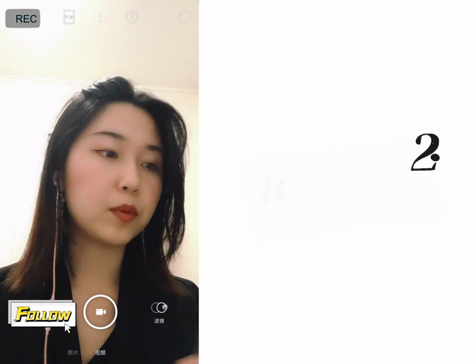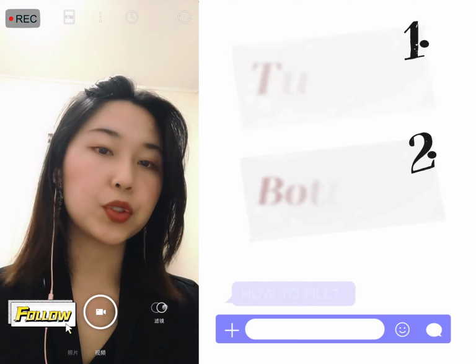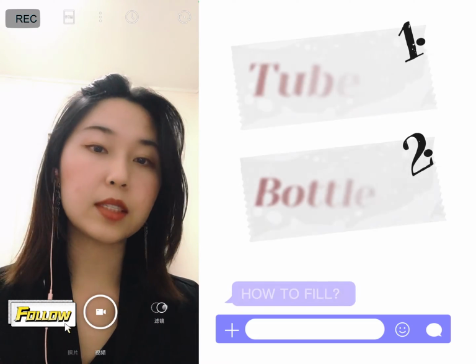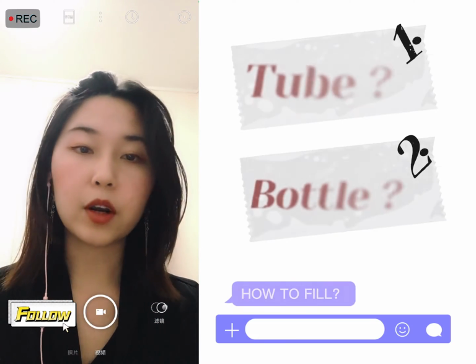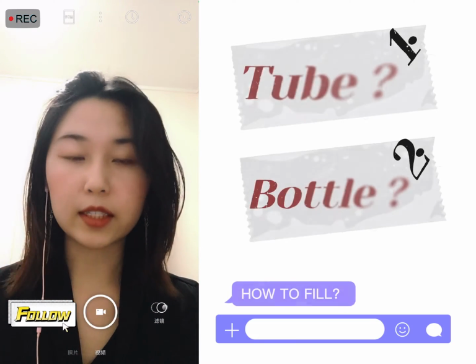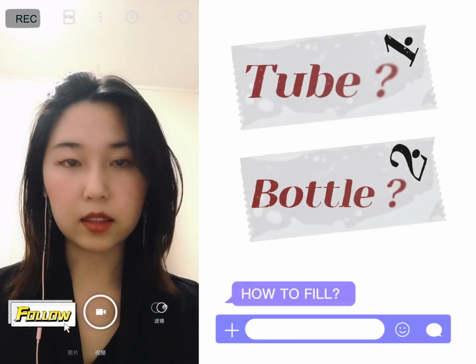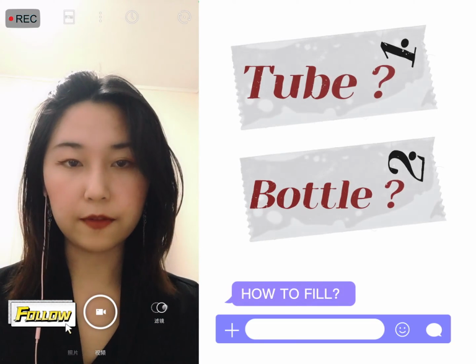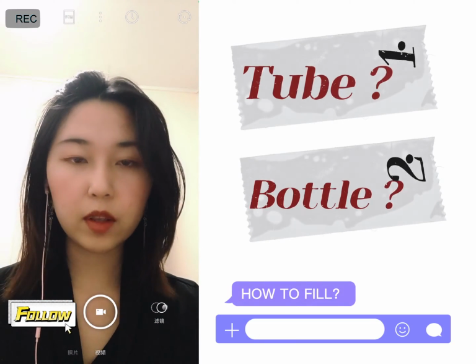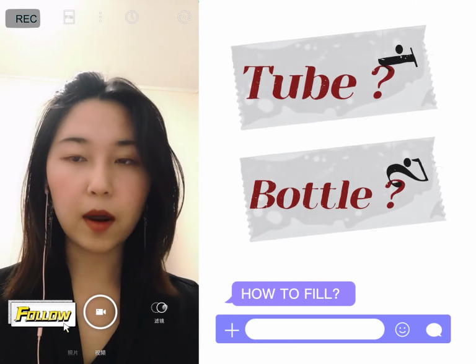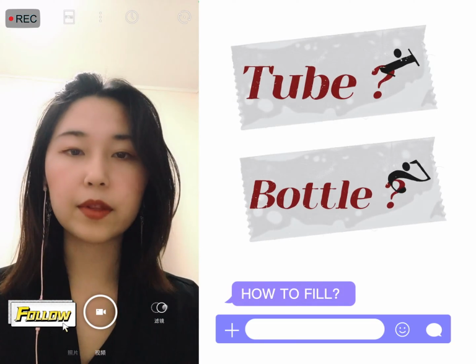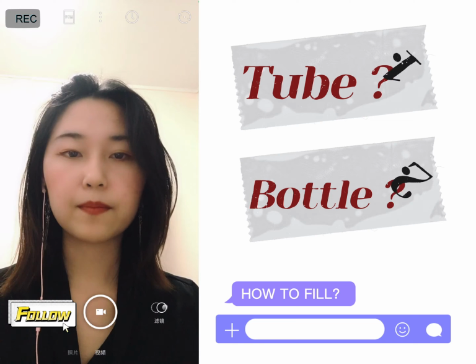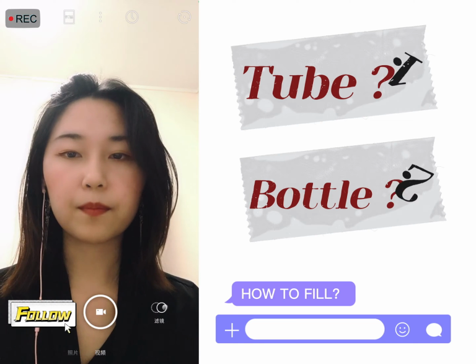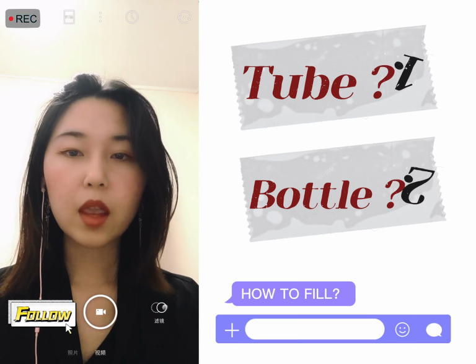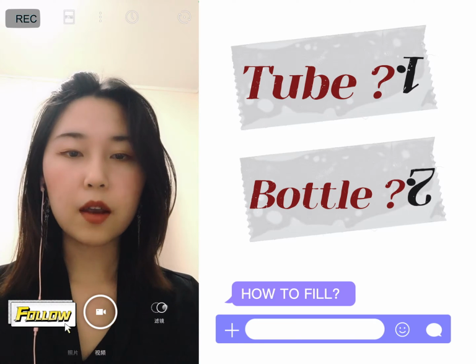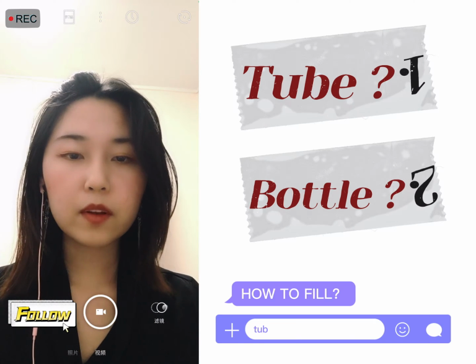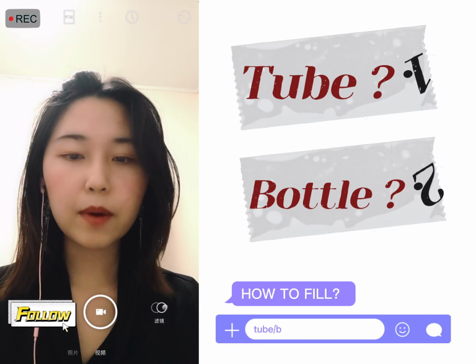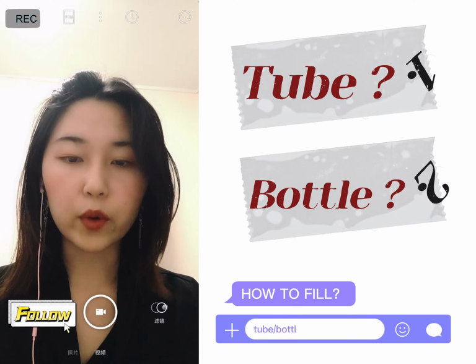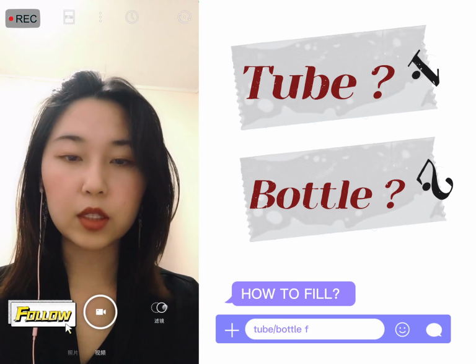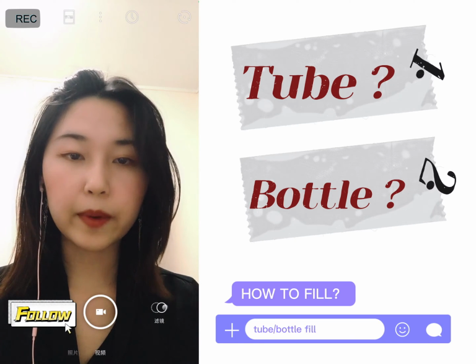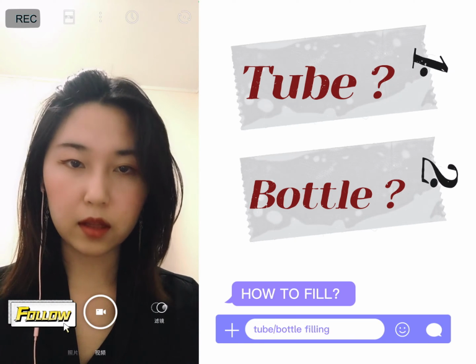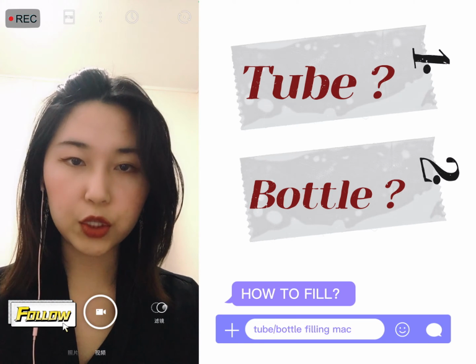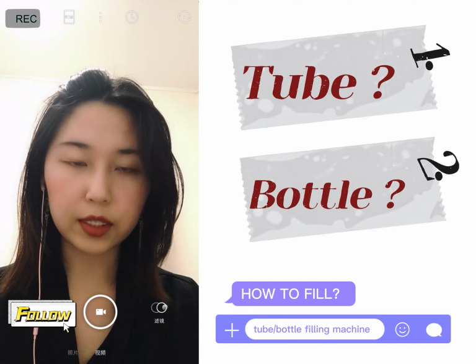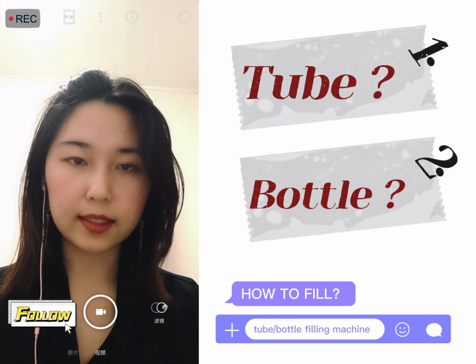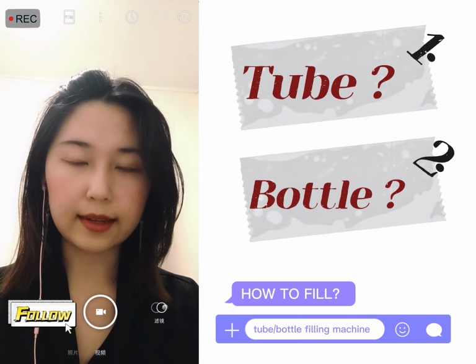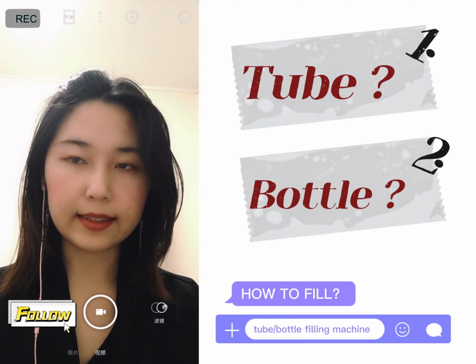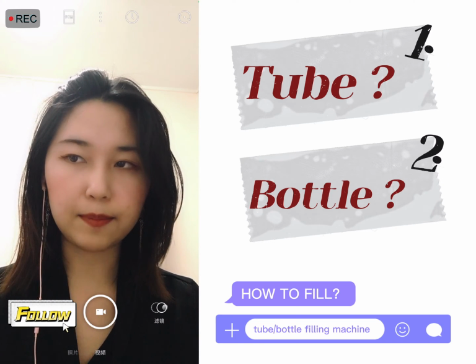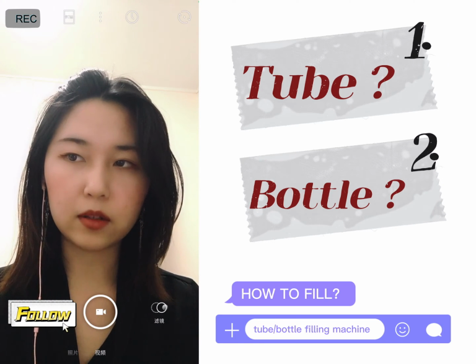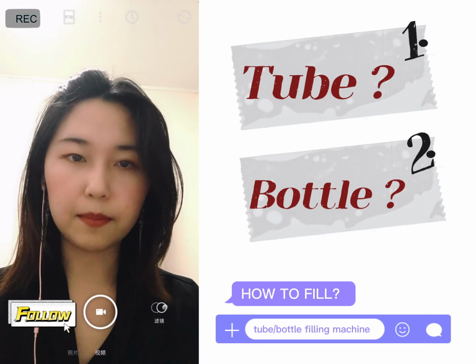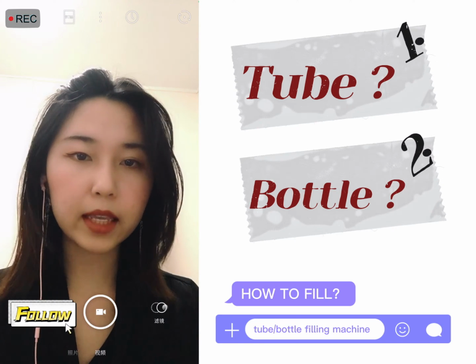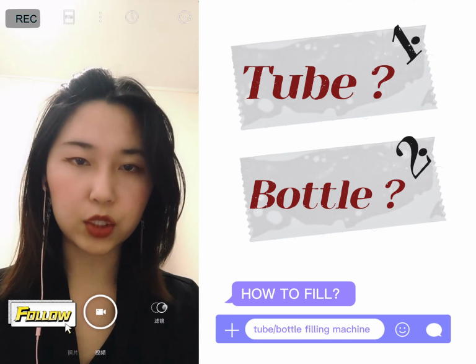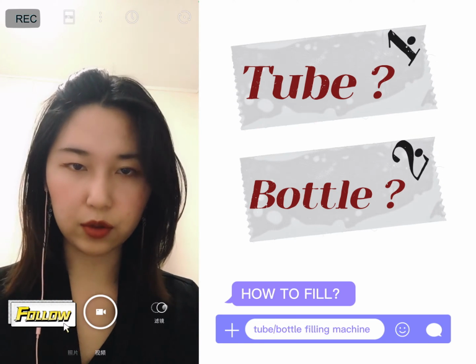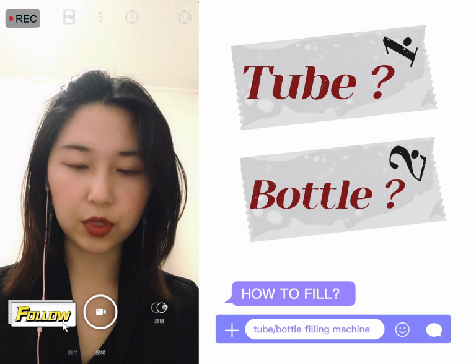Then we move to the next part, which is the filling part. In the filling part, we need to pay attention to the type of package you choose.